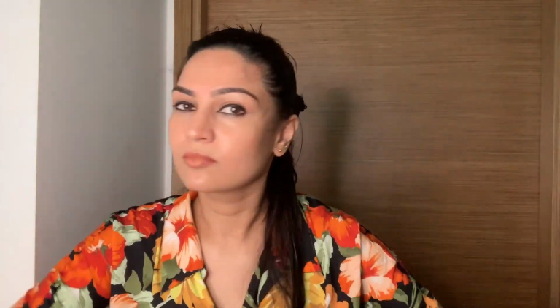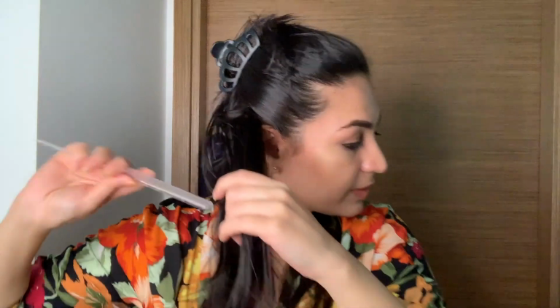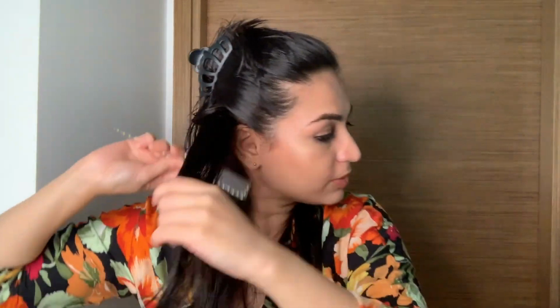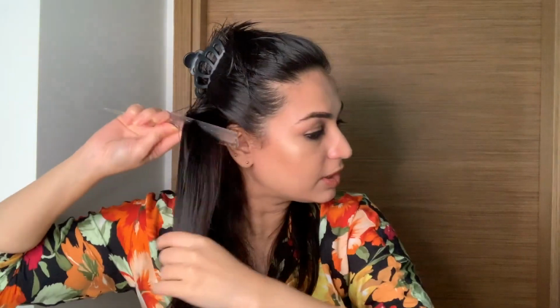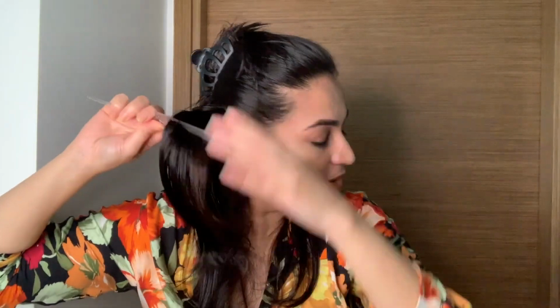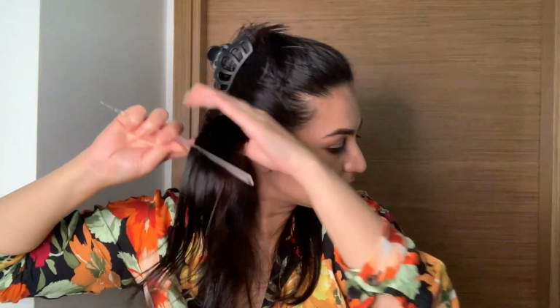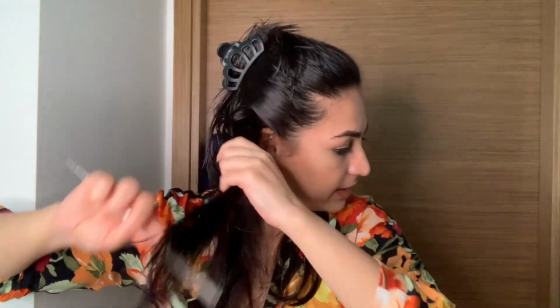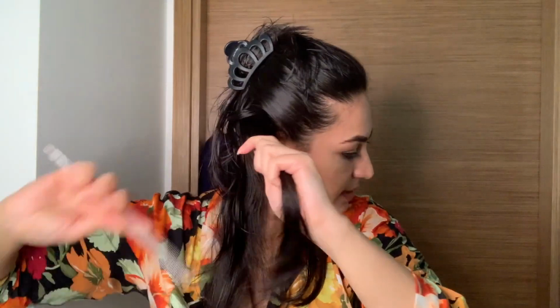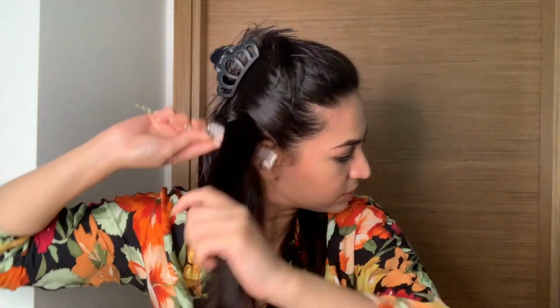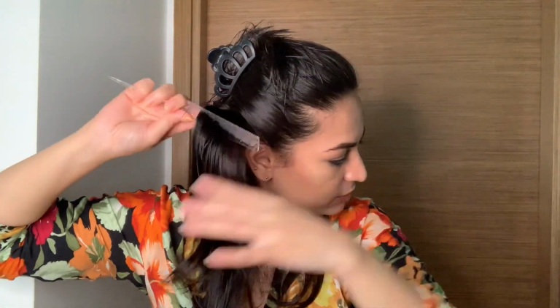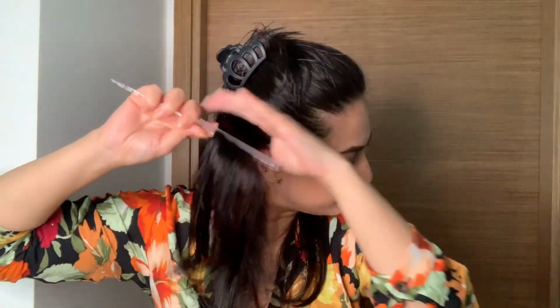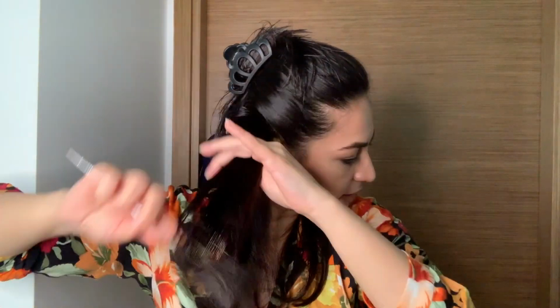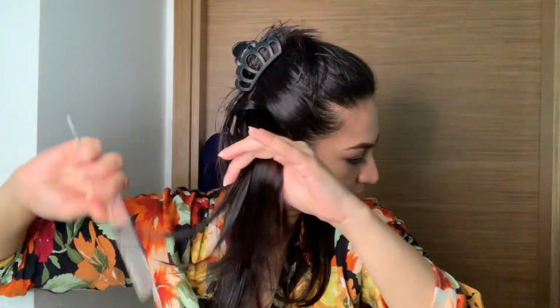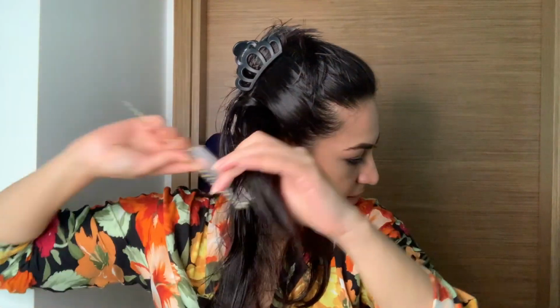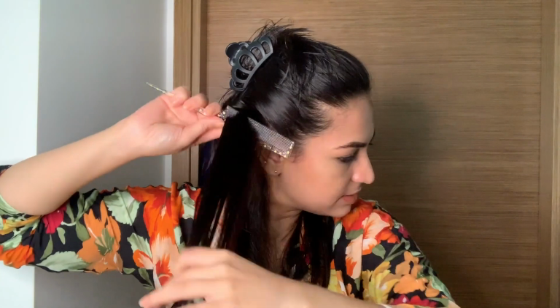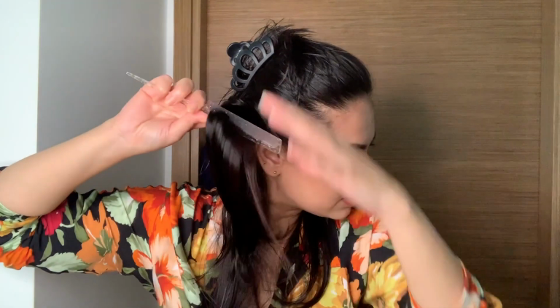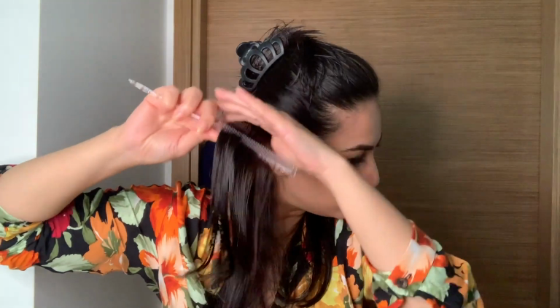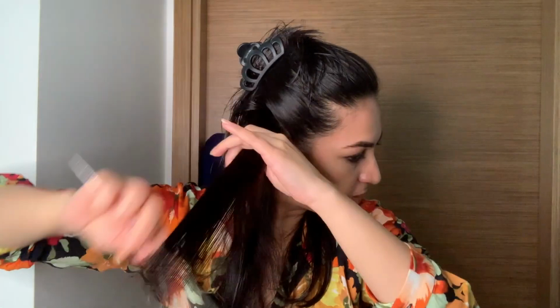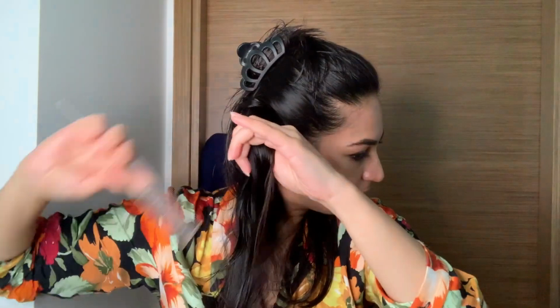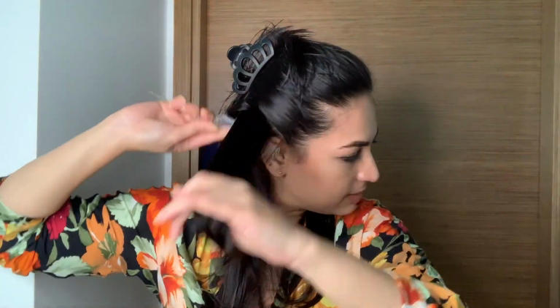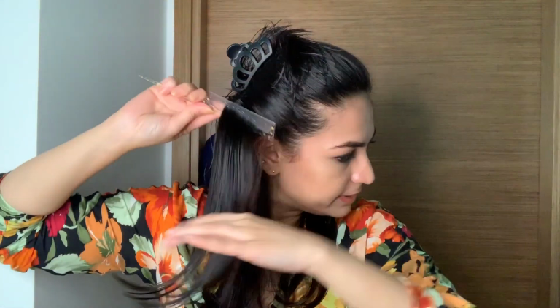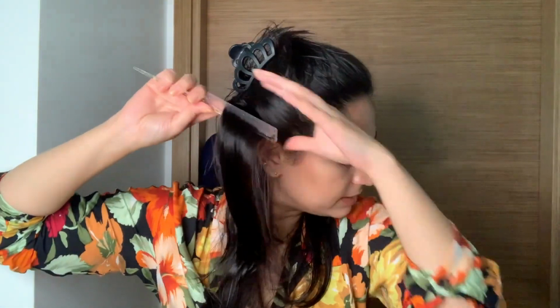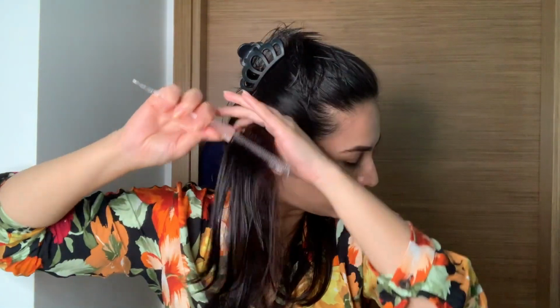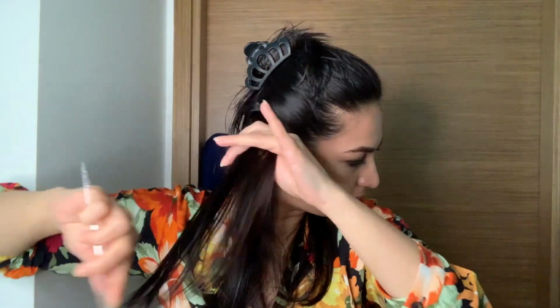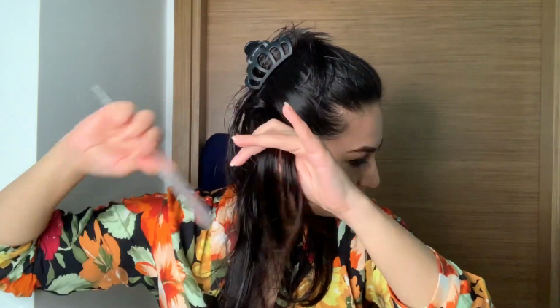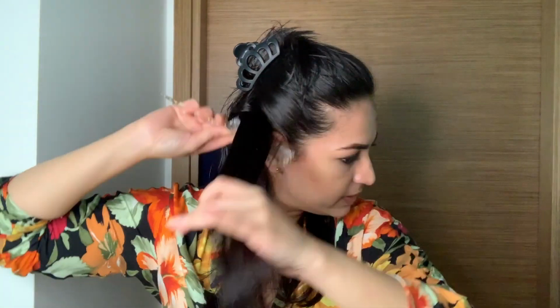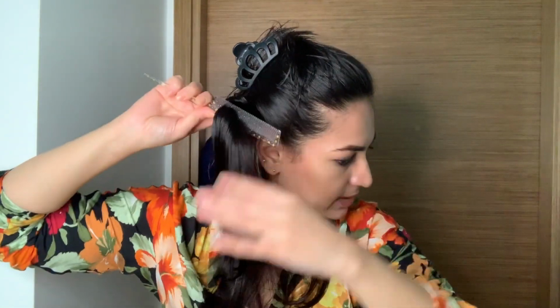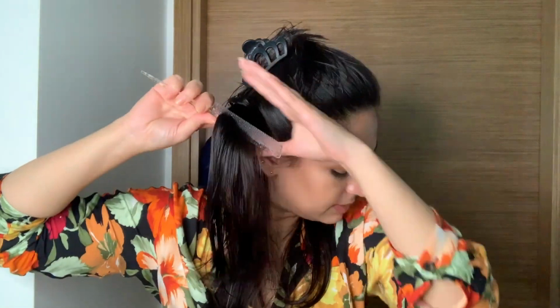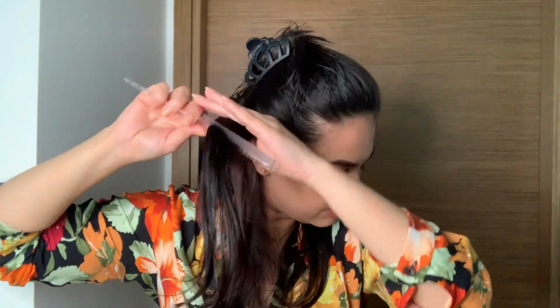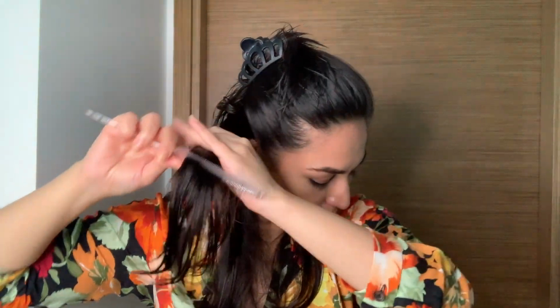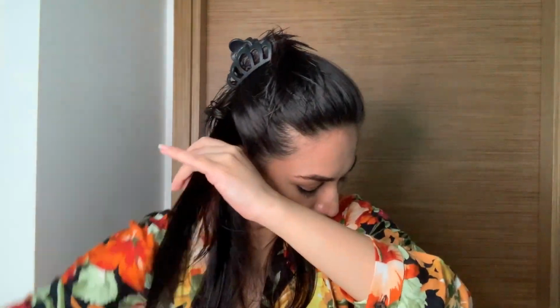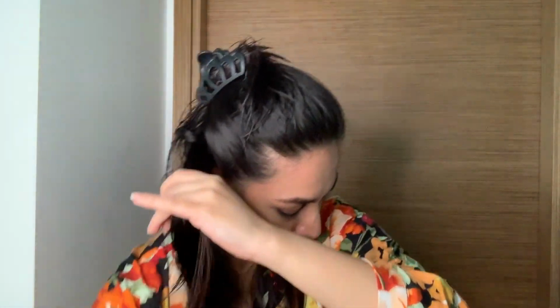I'm going to take the next section of my hair, just comb it, and do the same thing all over again.